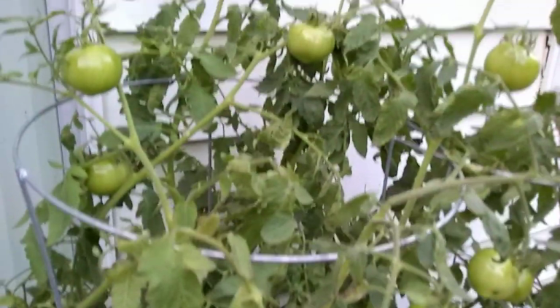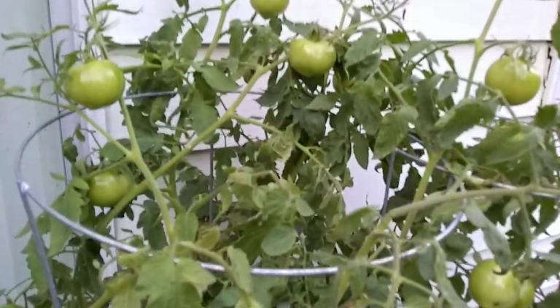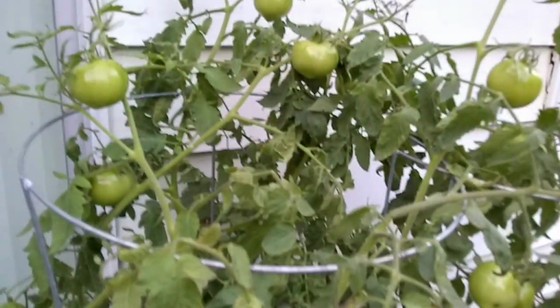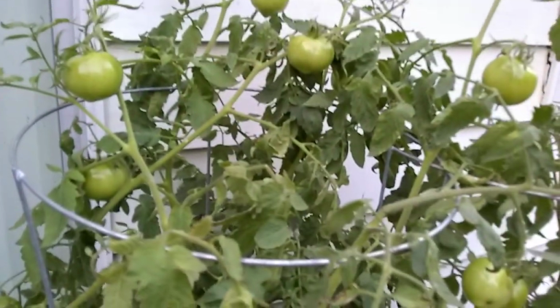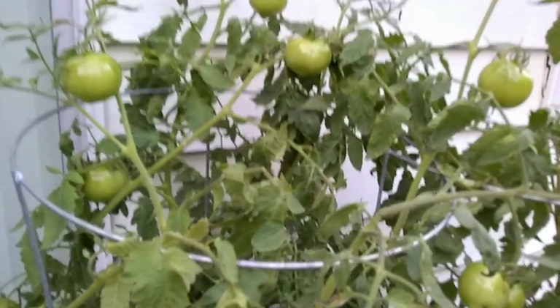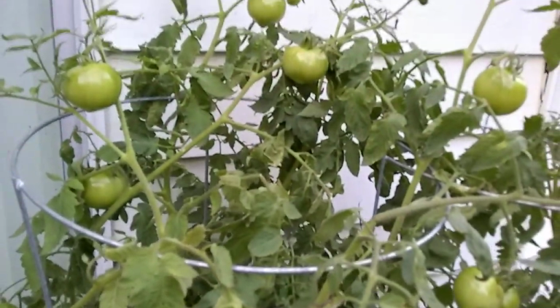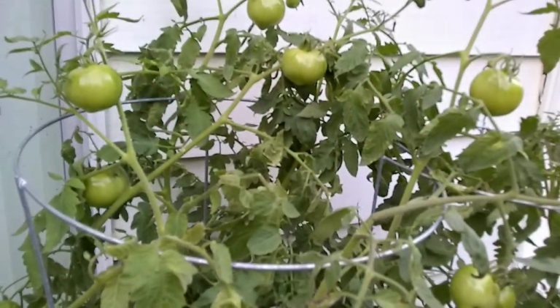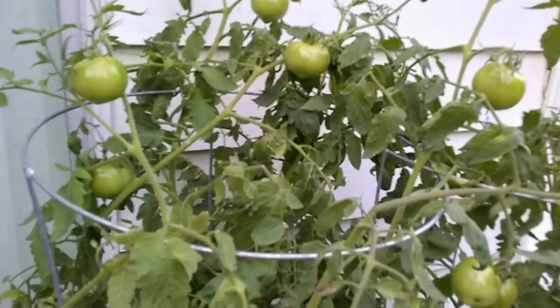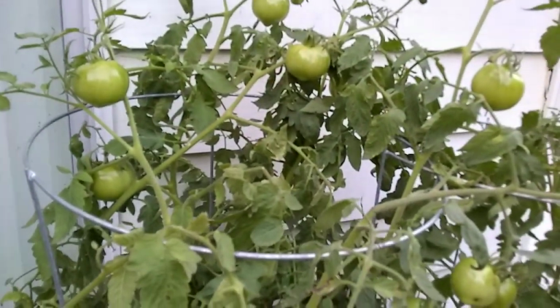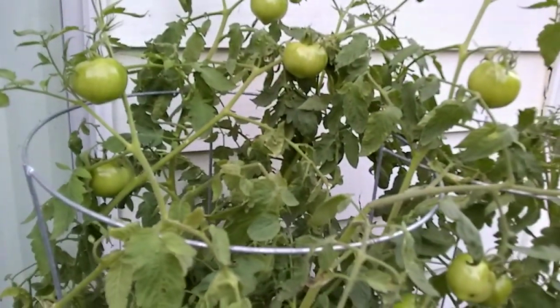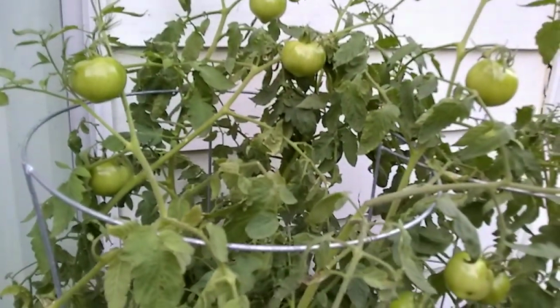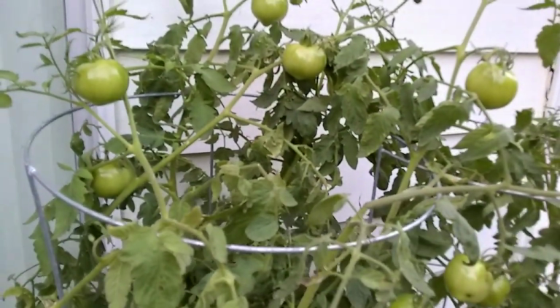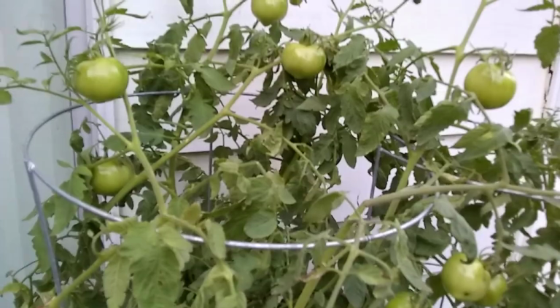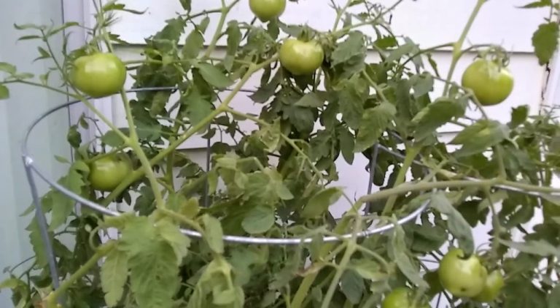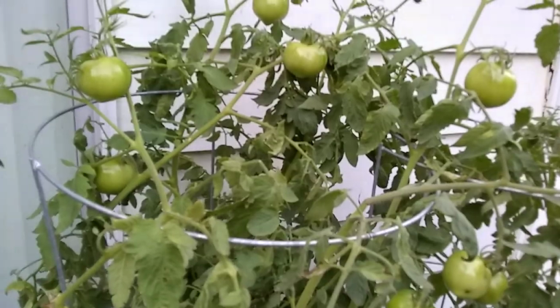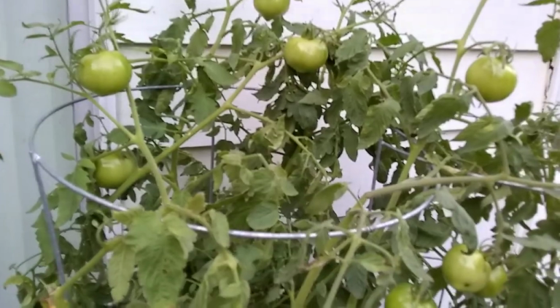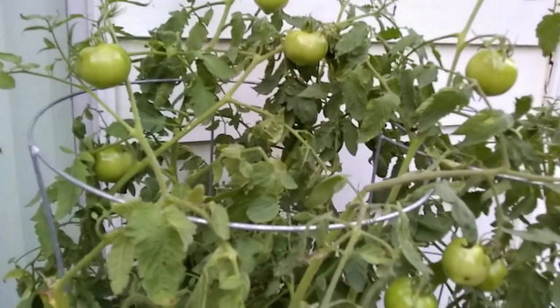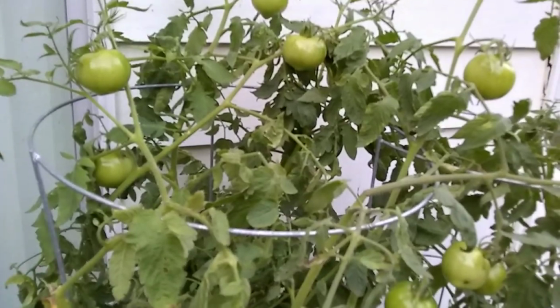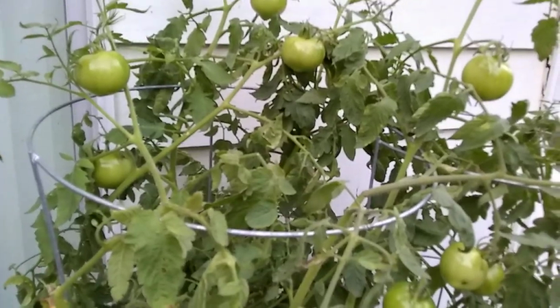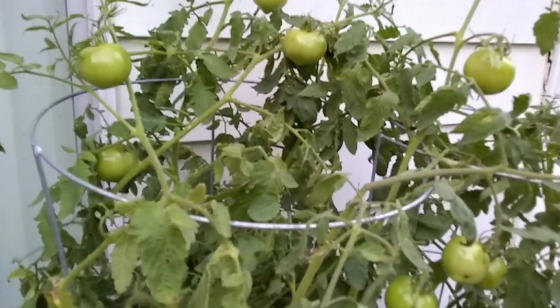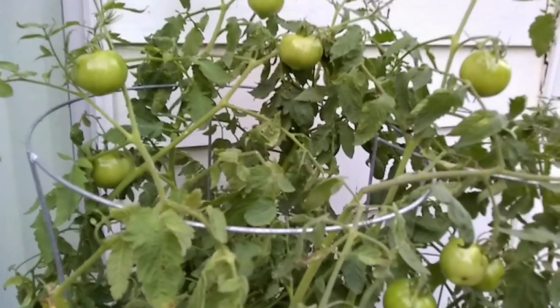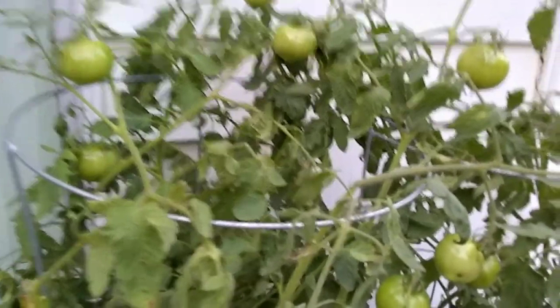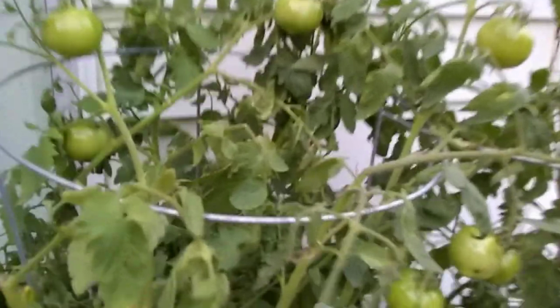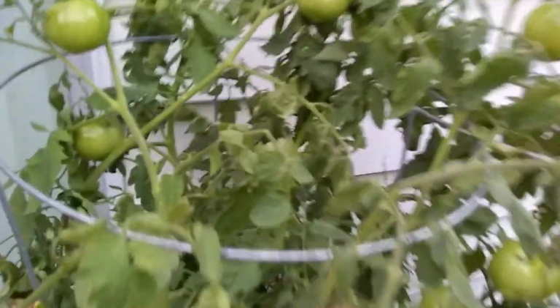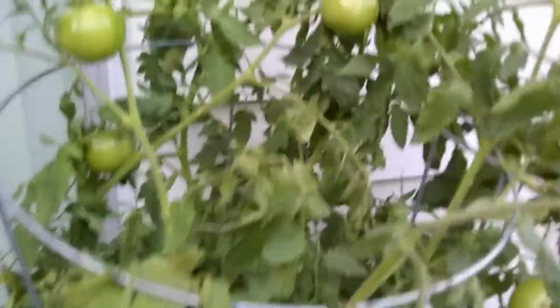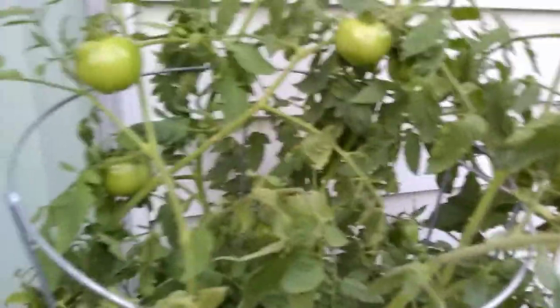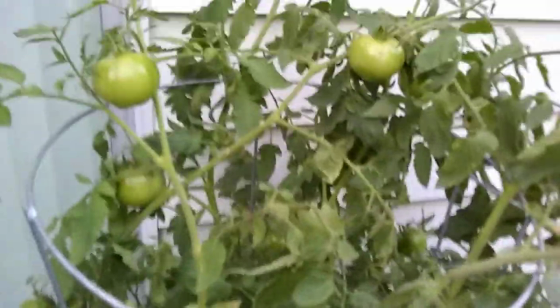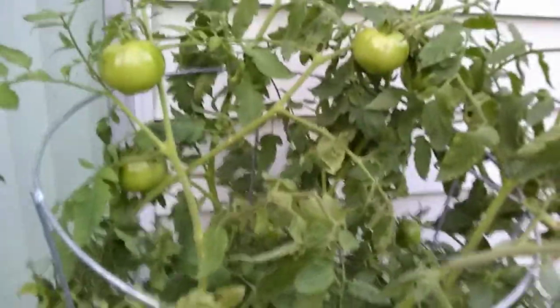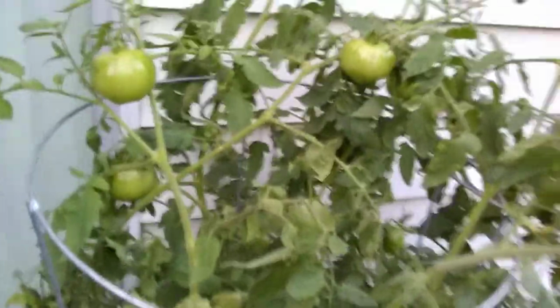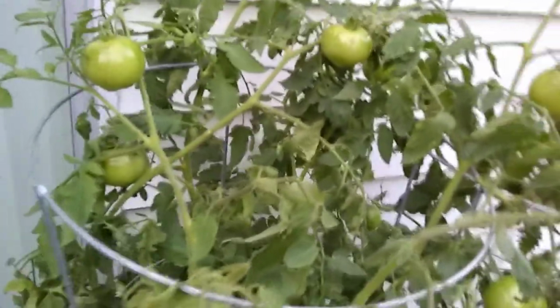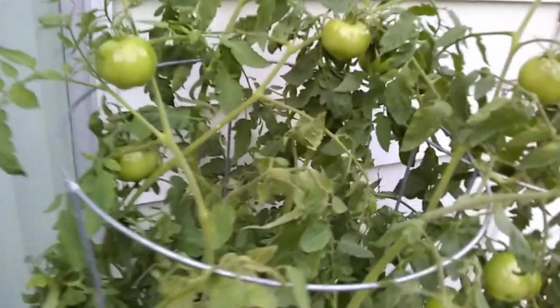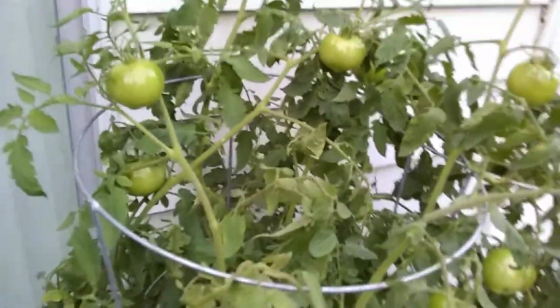Check out my playlist, Growing Tomatoes in a Barrel. I'll leave a link in the description.